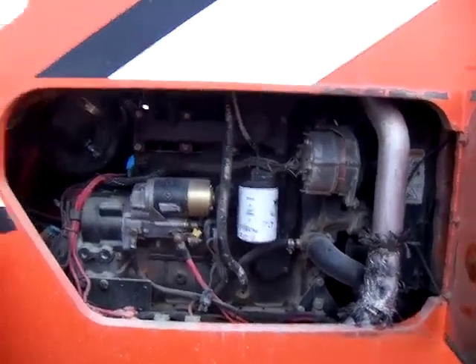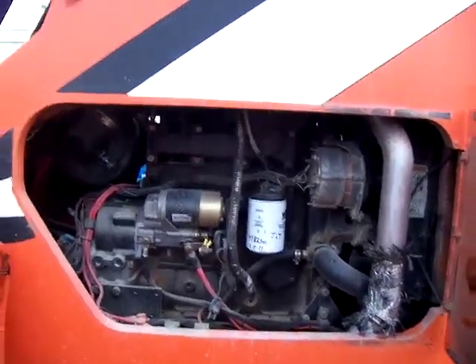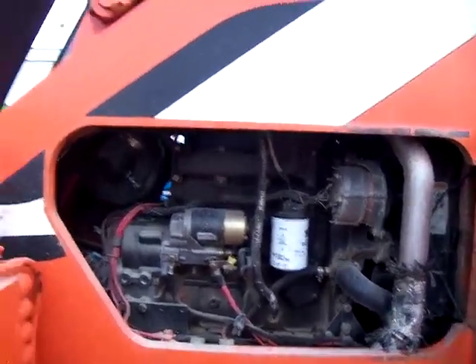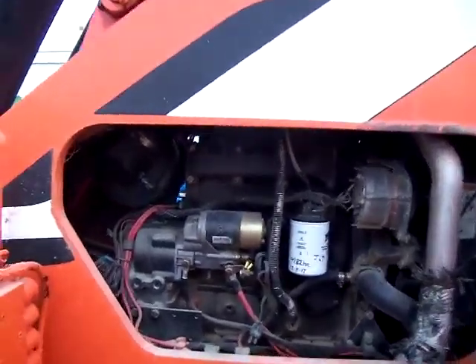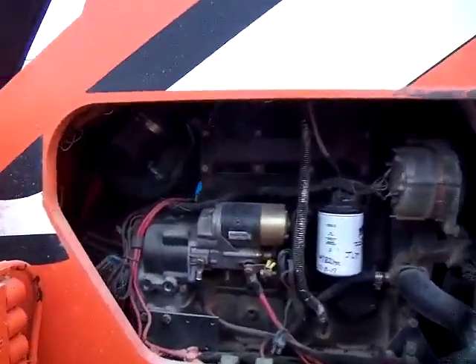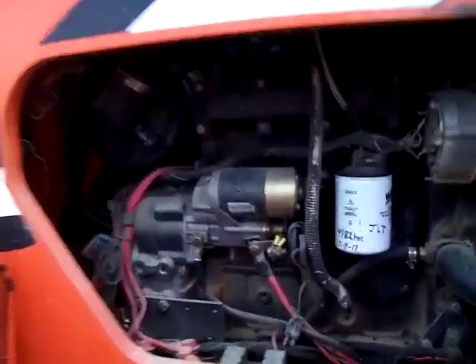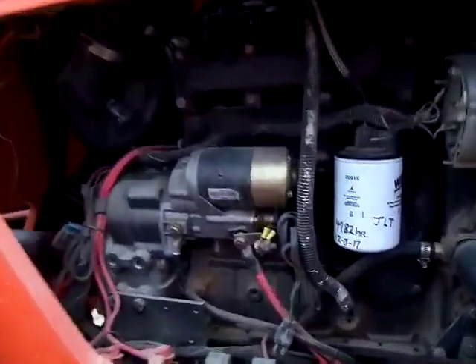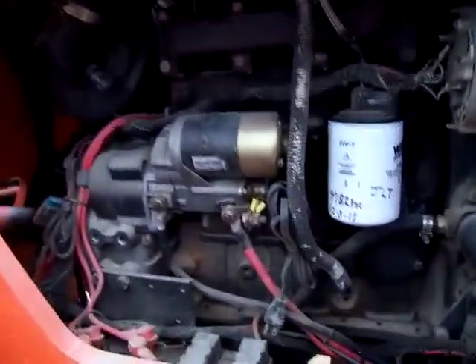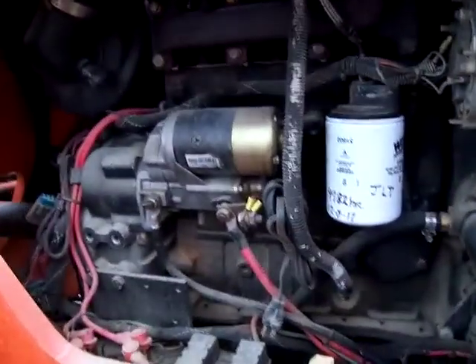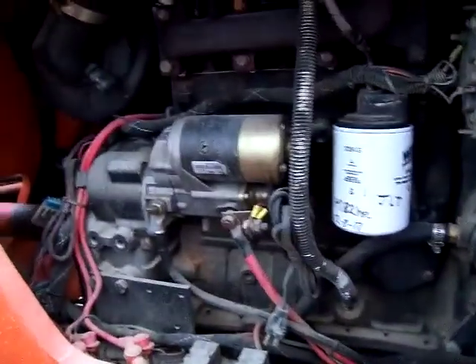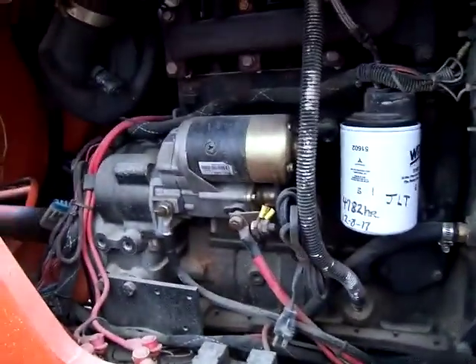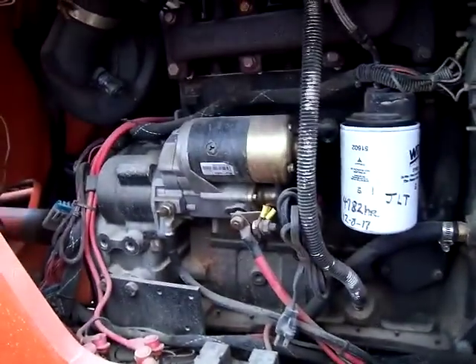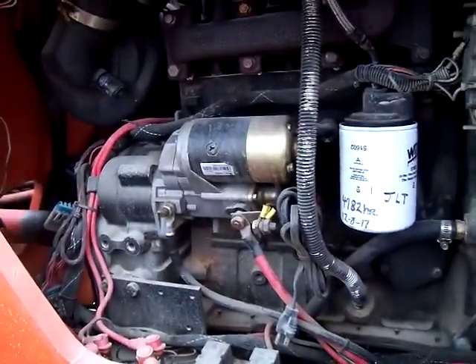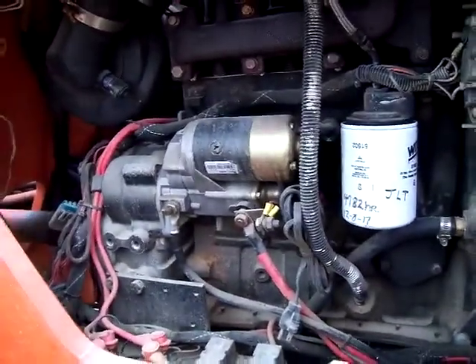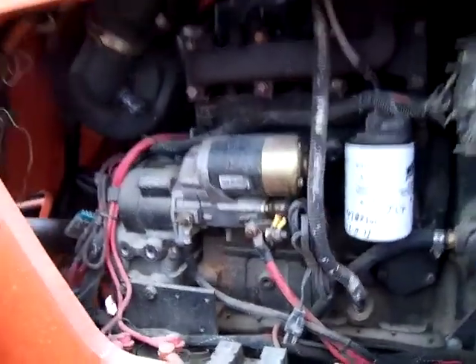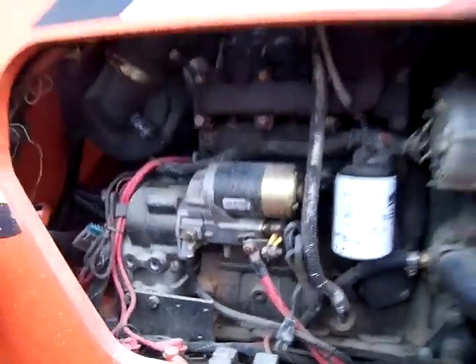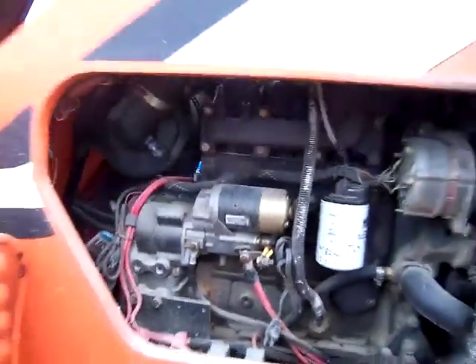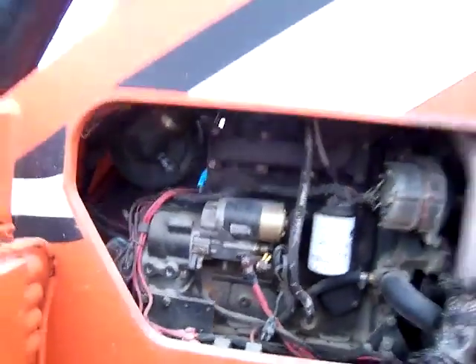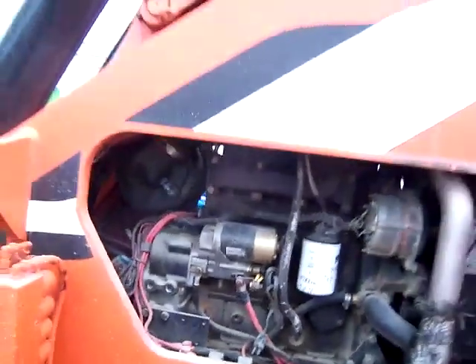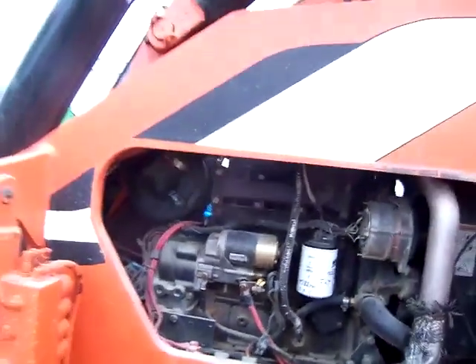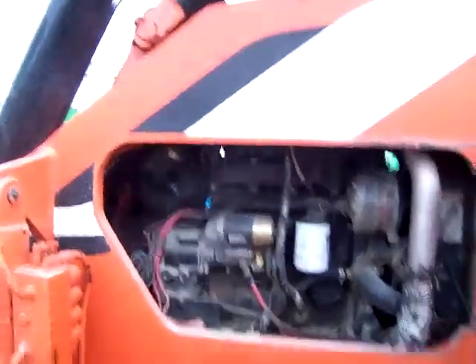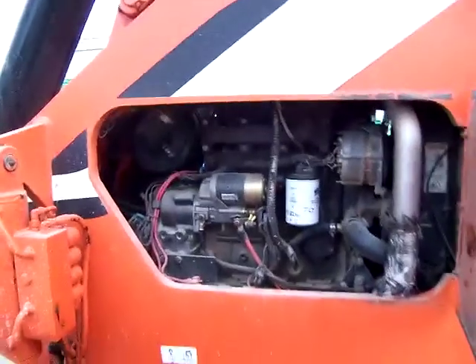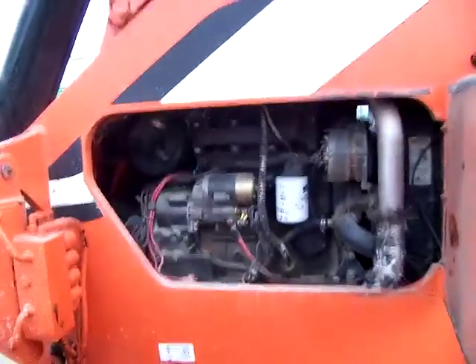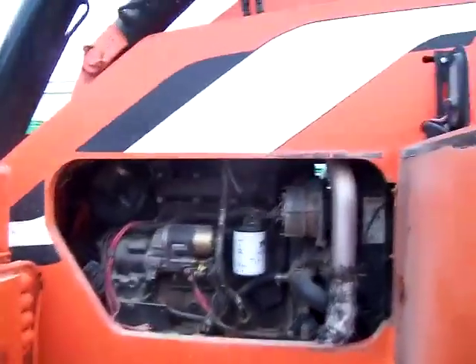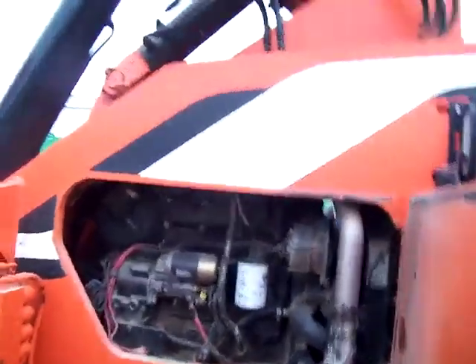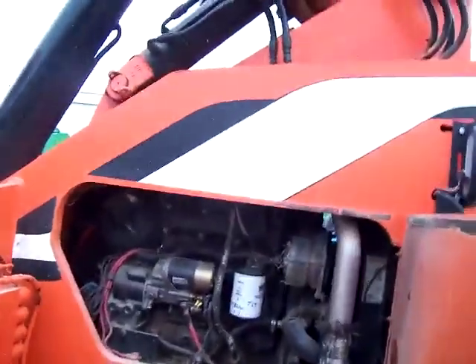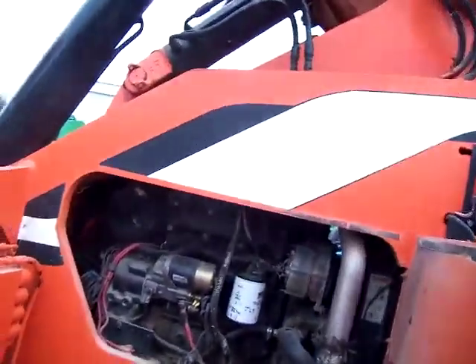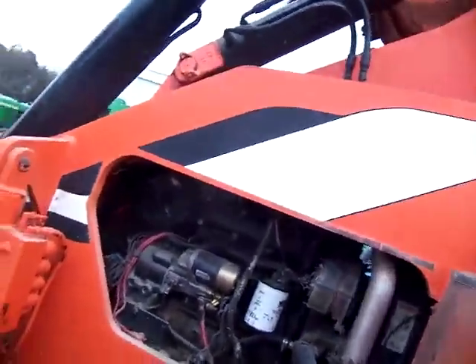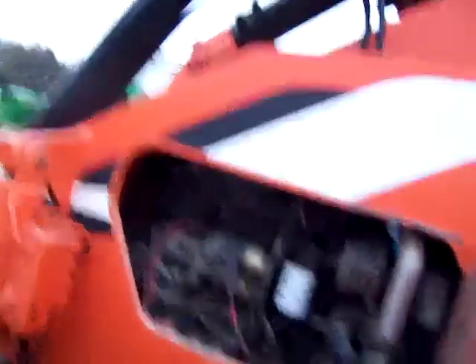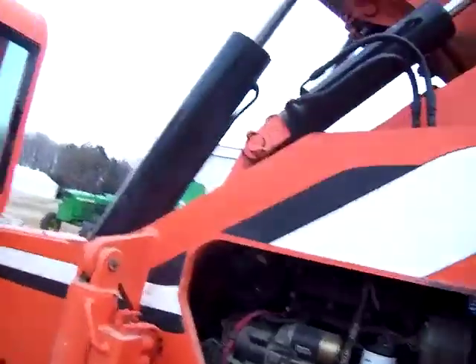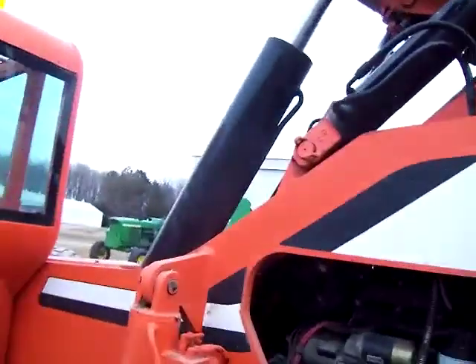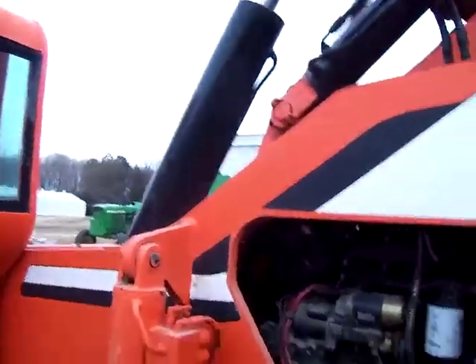Changed the oil December 8th, 2017 at 4782 hours — currently at 4860.